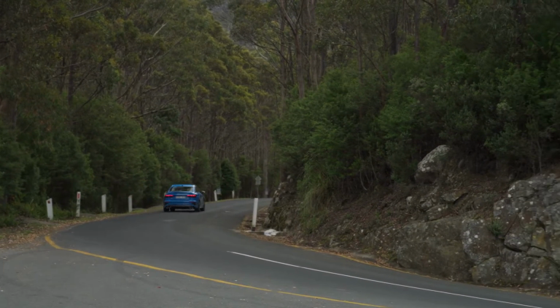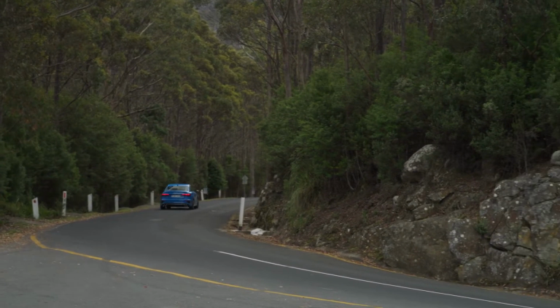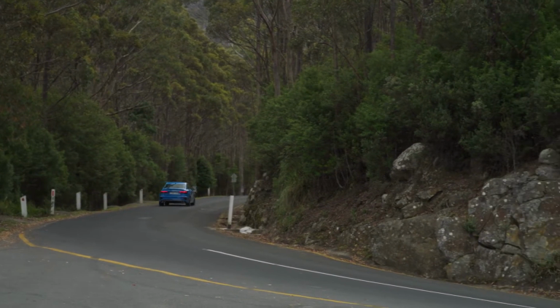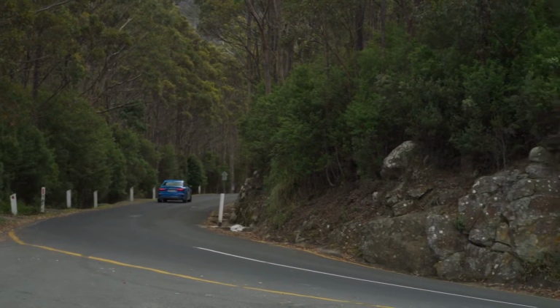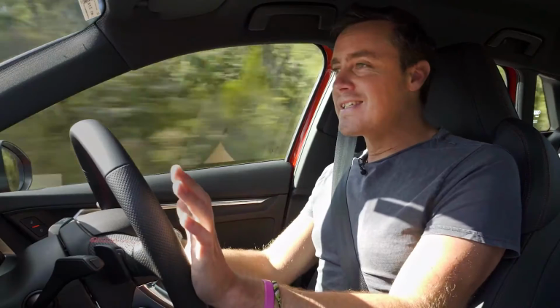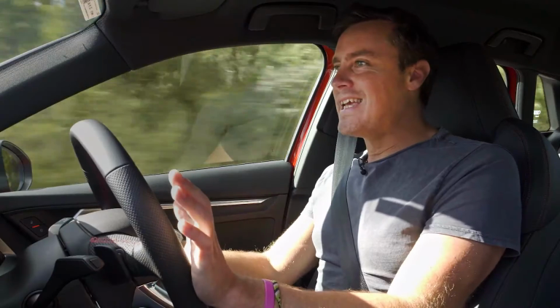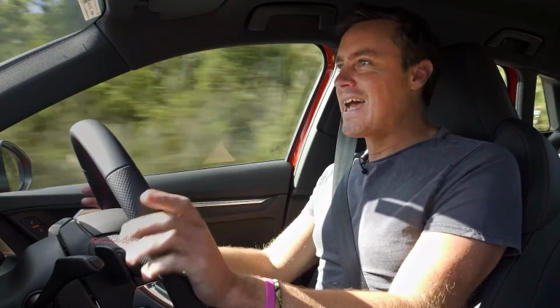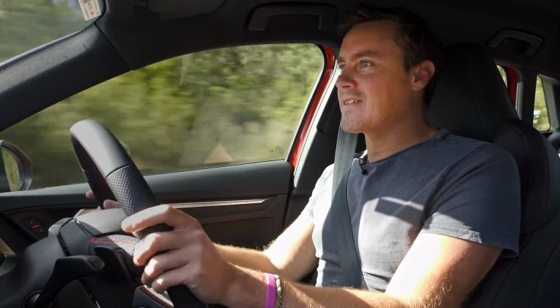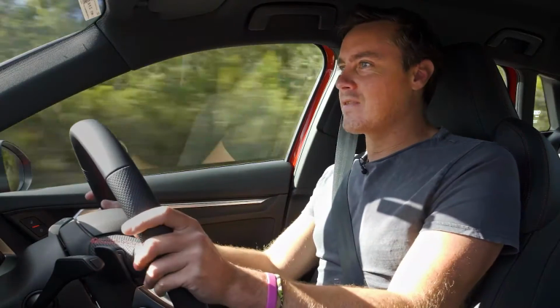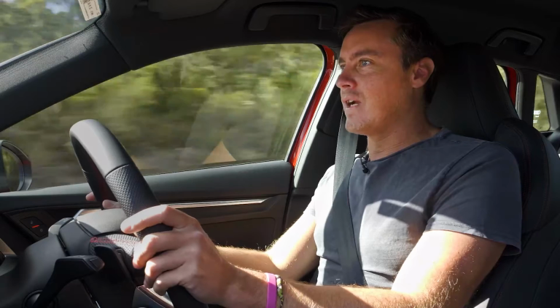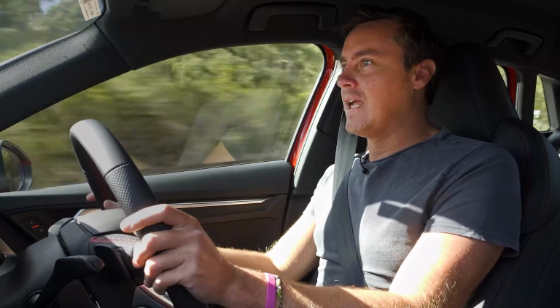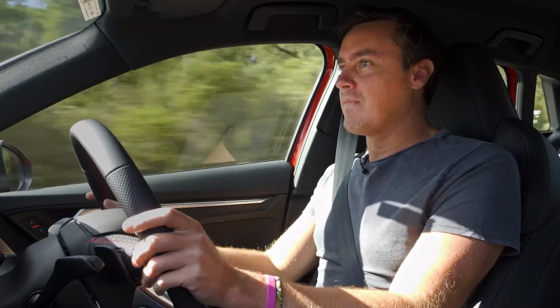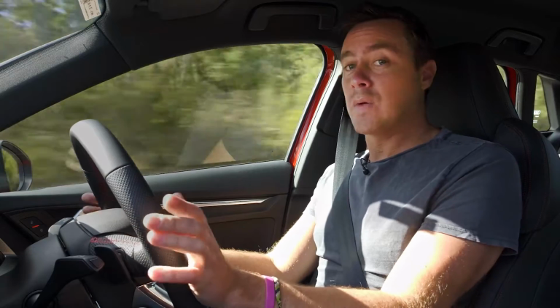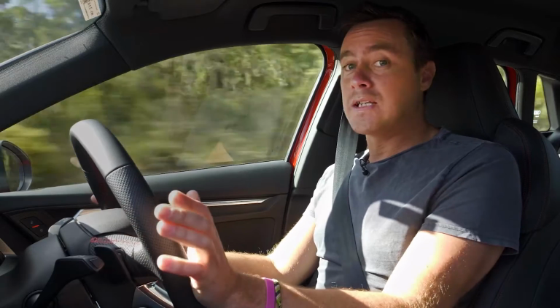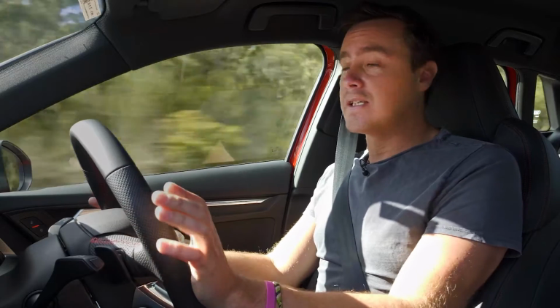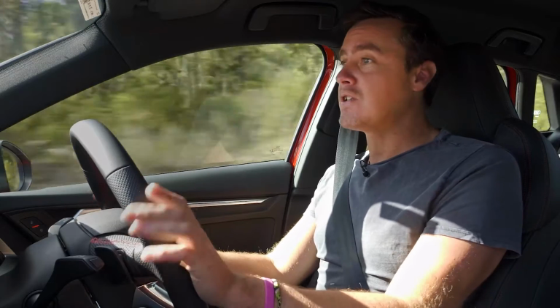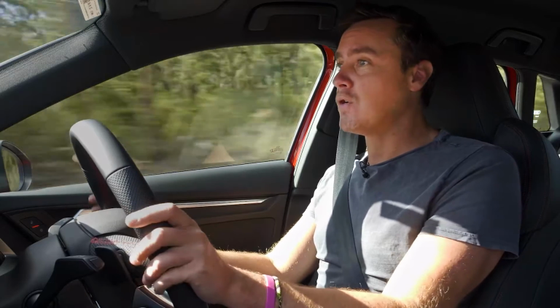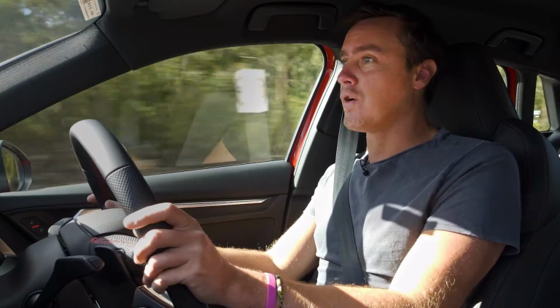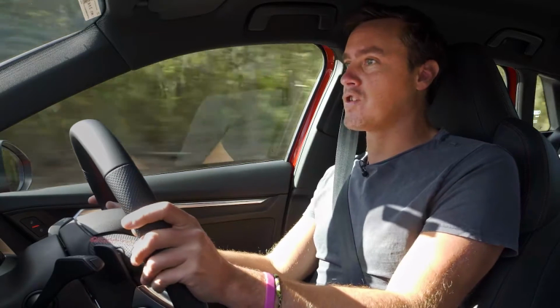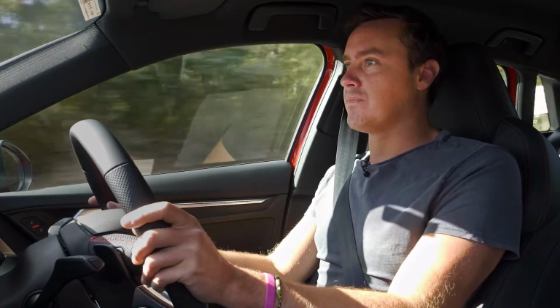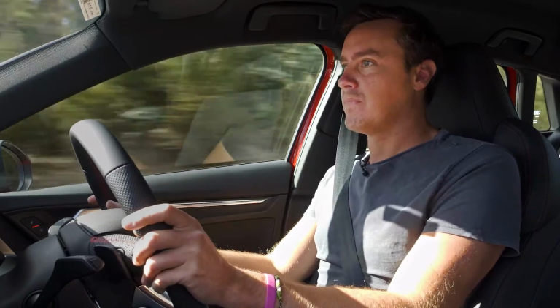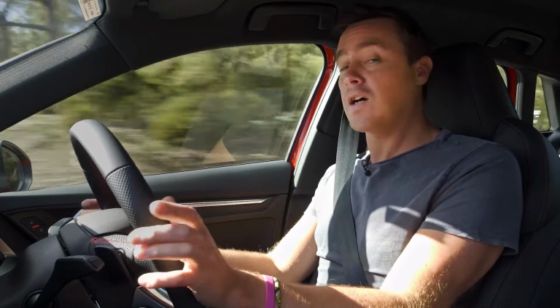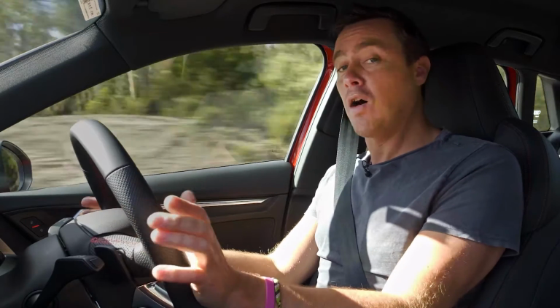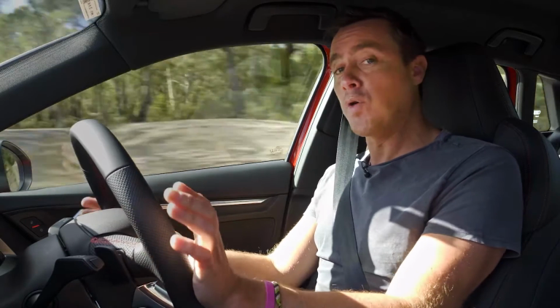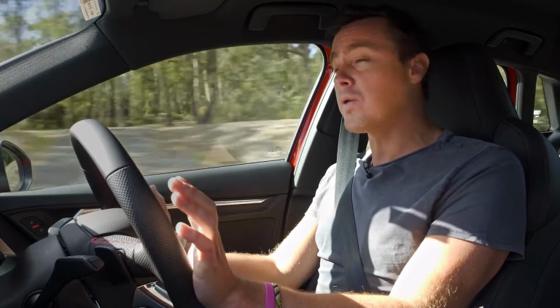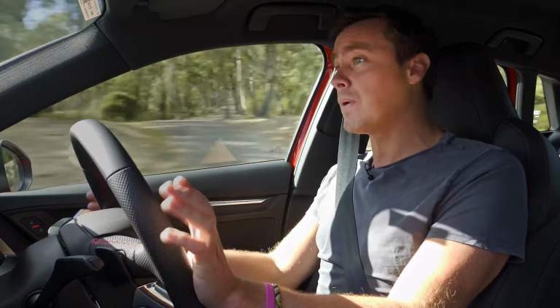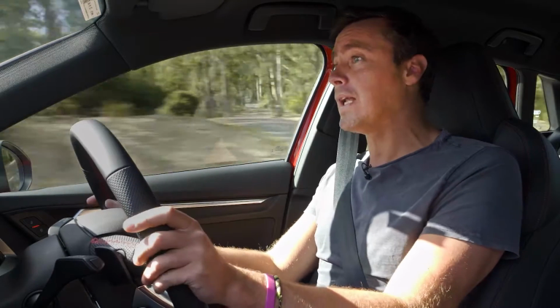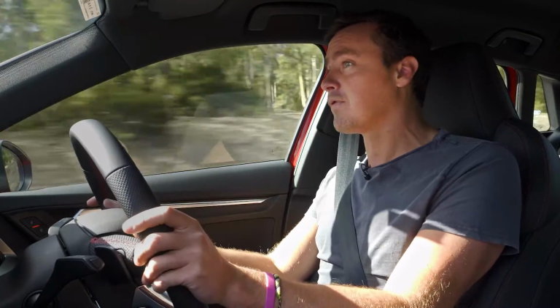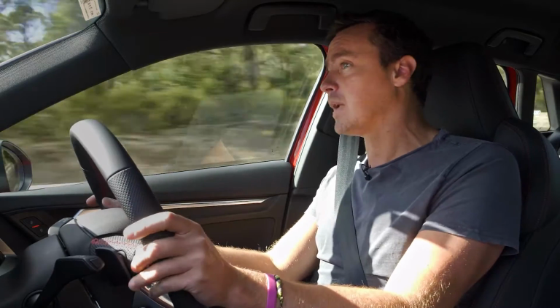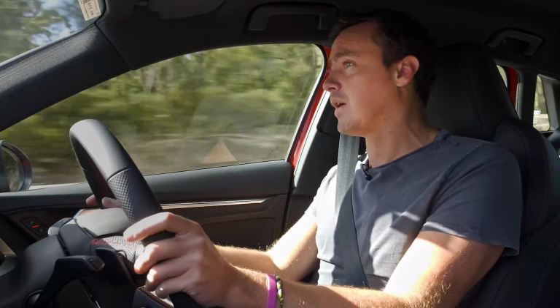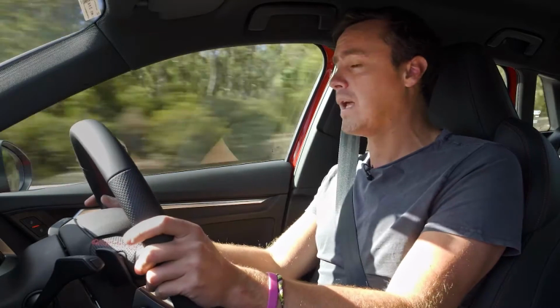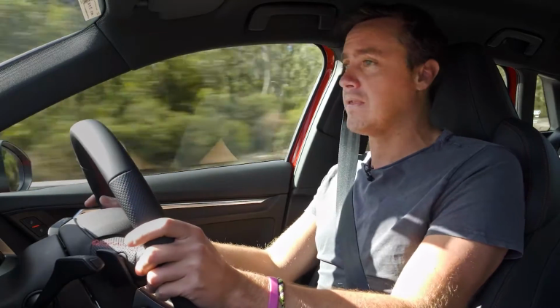This is the S3 — the 2022 version — a car I'm not completely unfamiliar with.